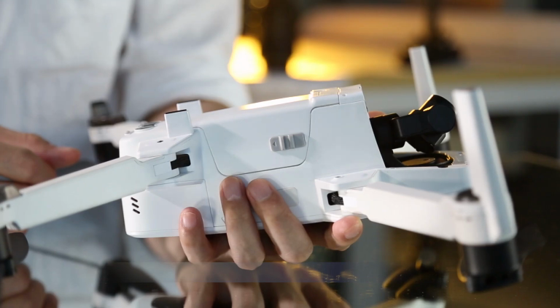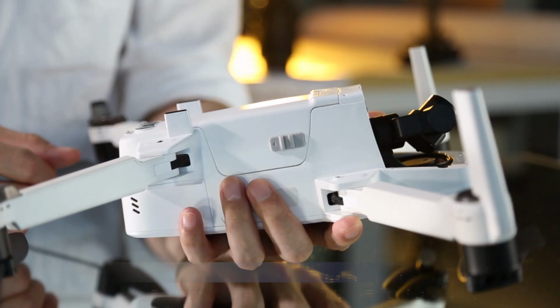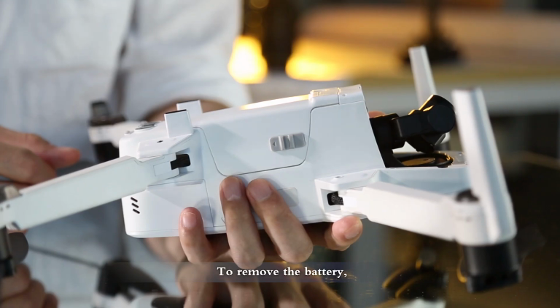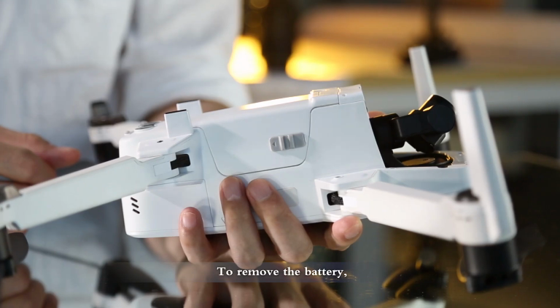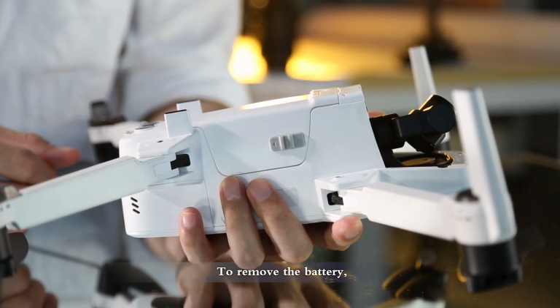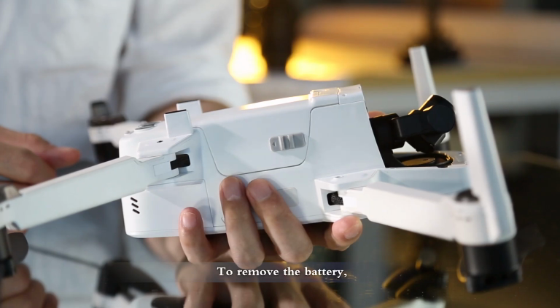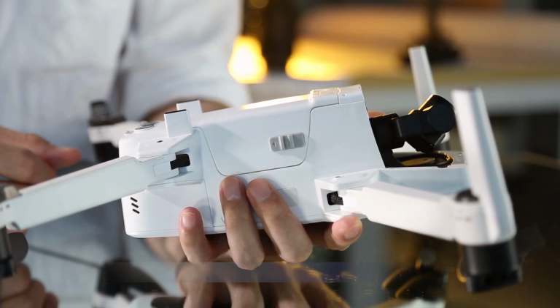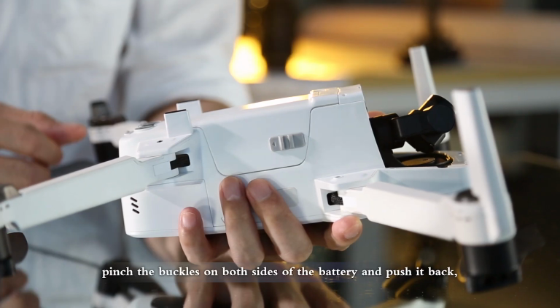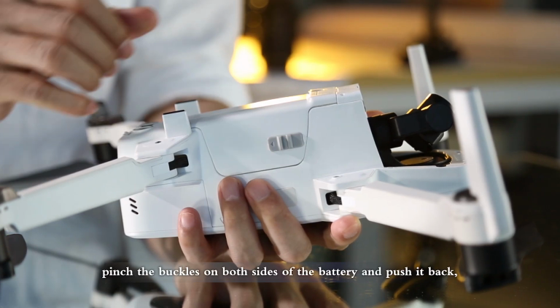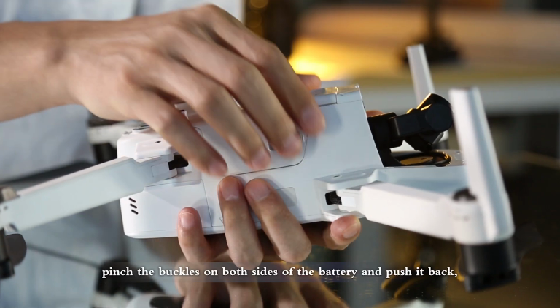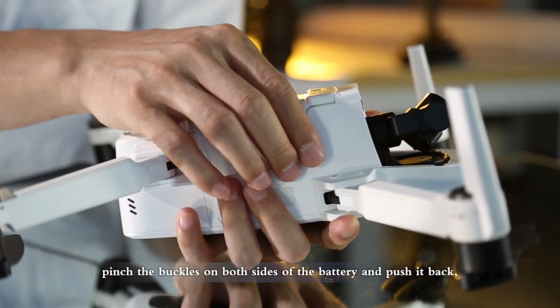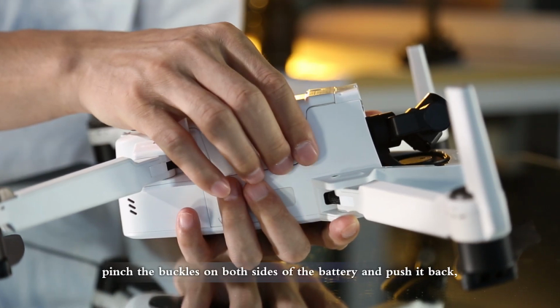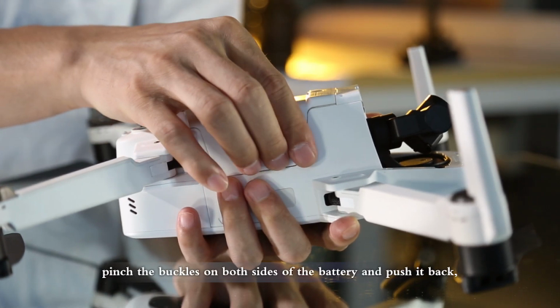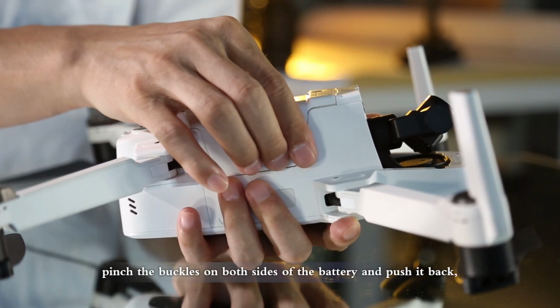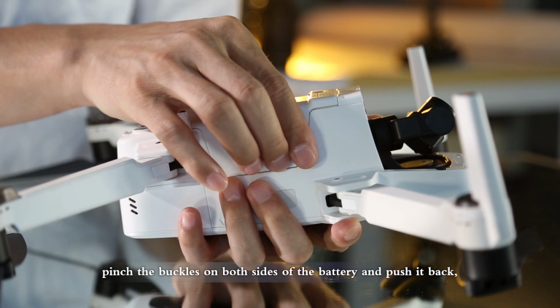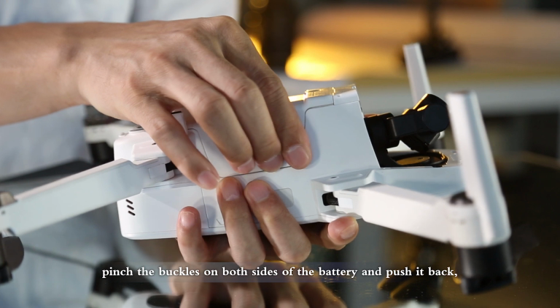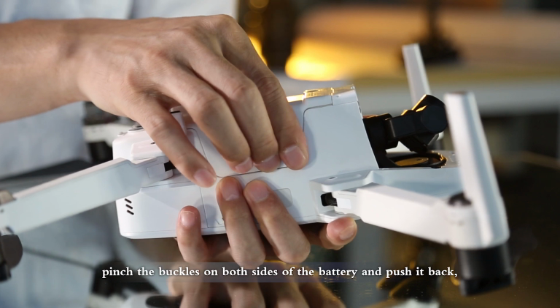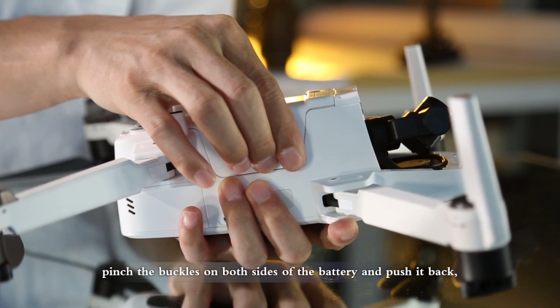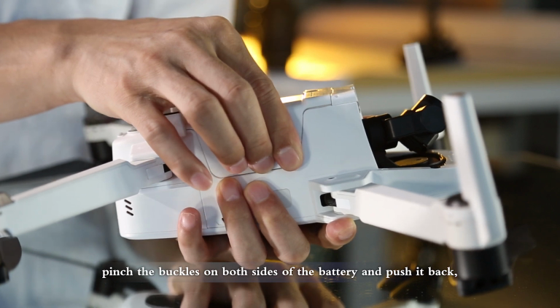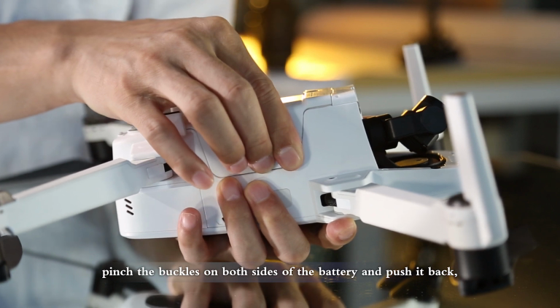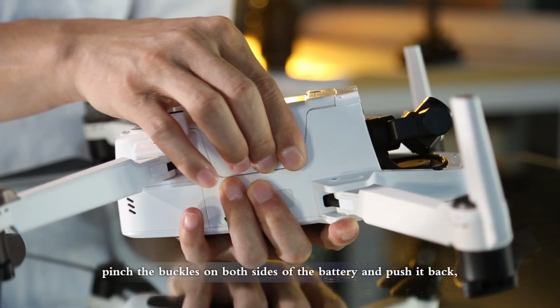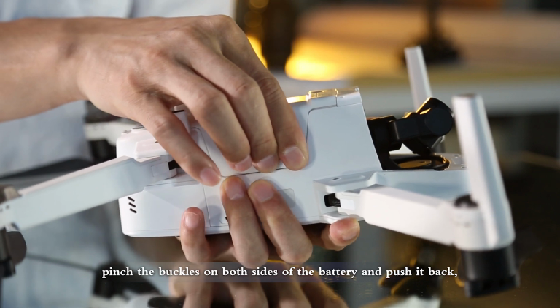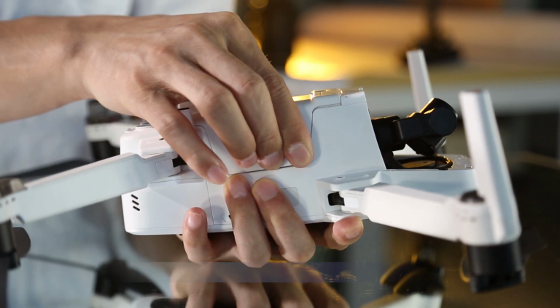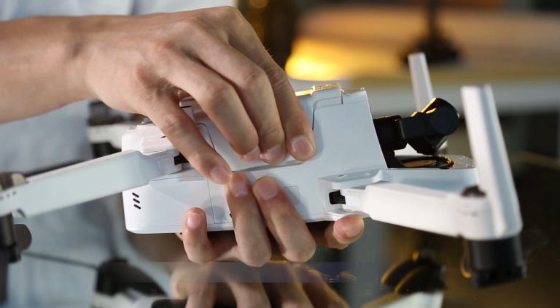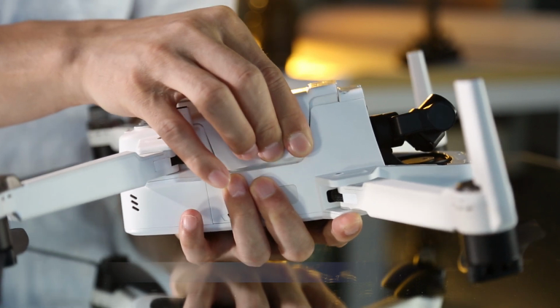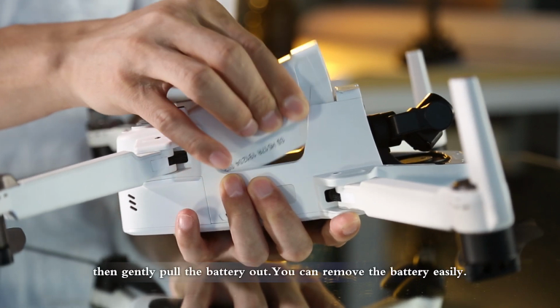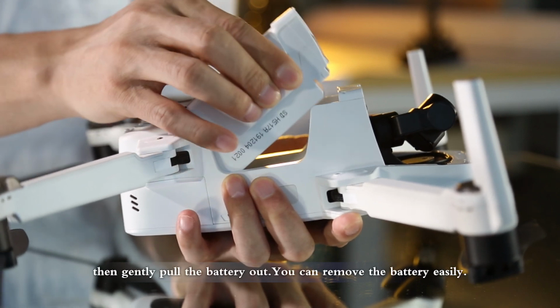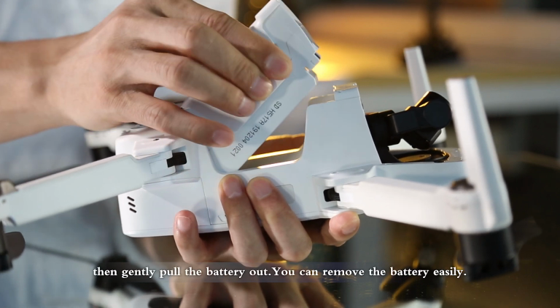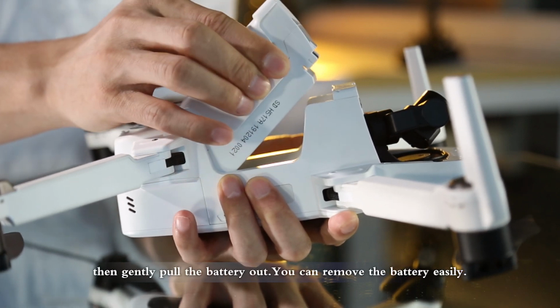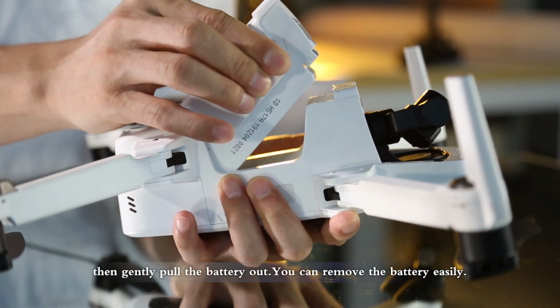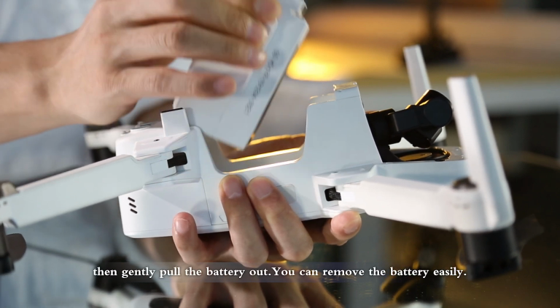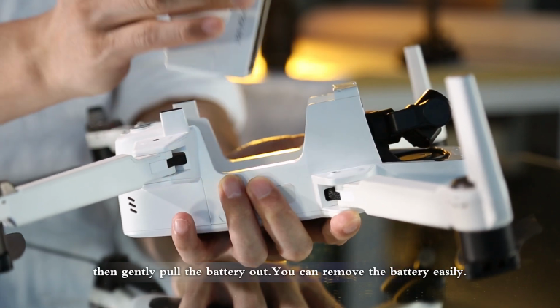To remove the battery, pinch the buckles on both sides of the battery and push it back. Then gently pull the battery out.